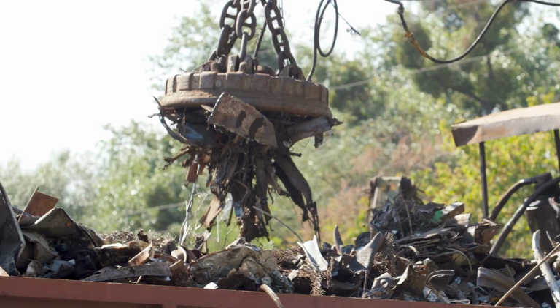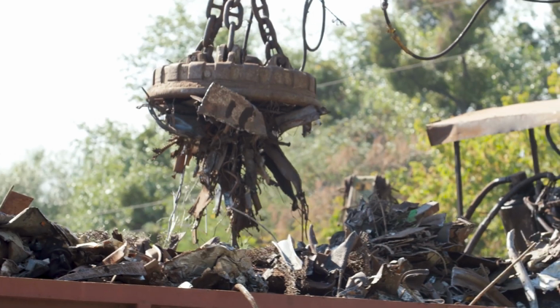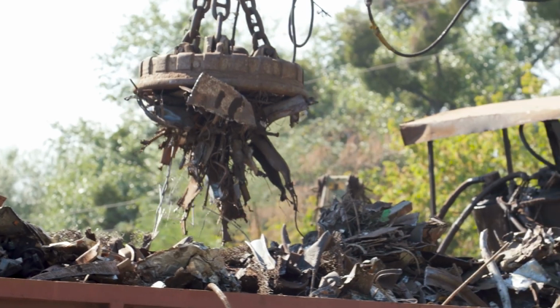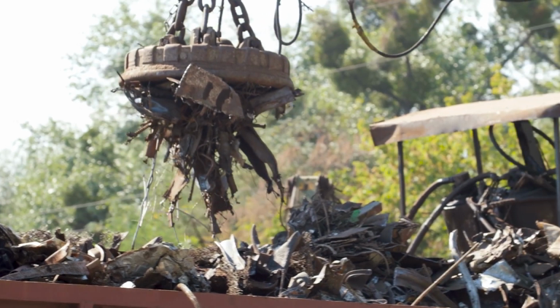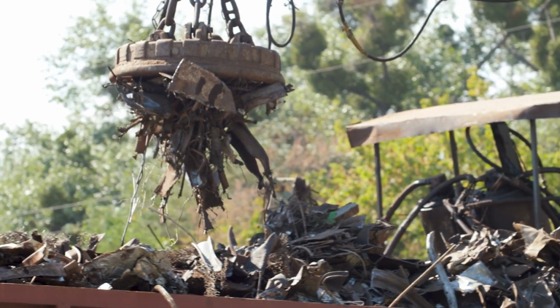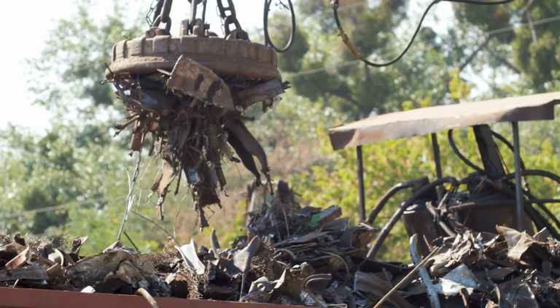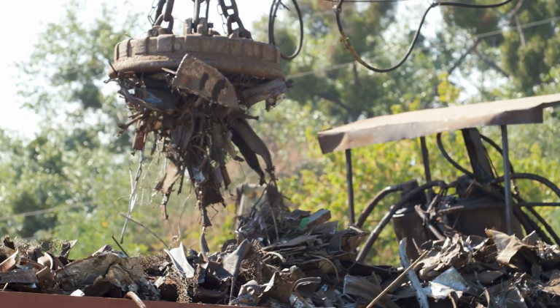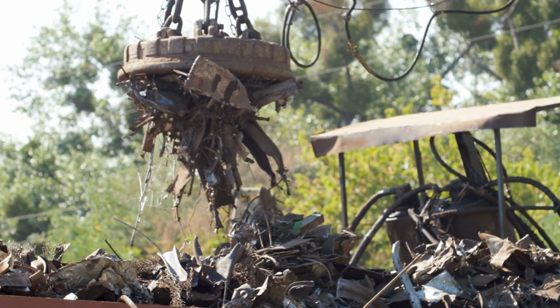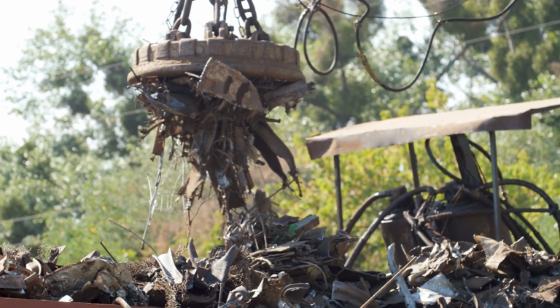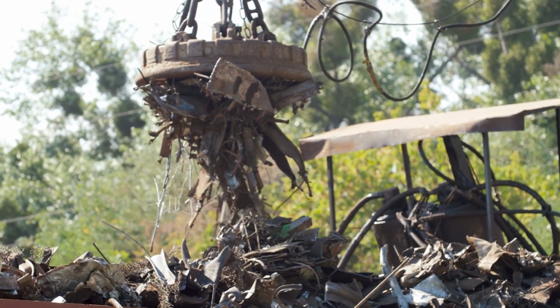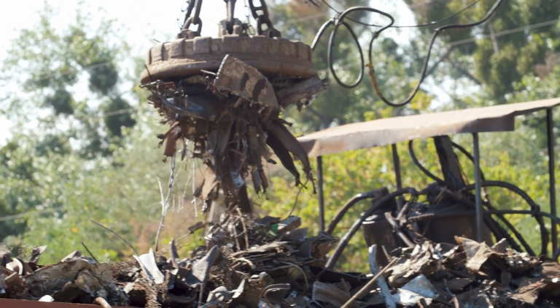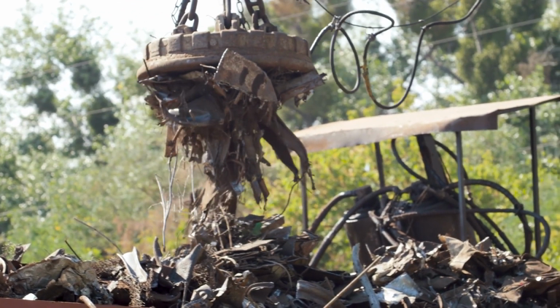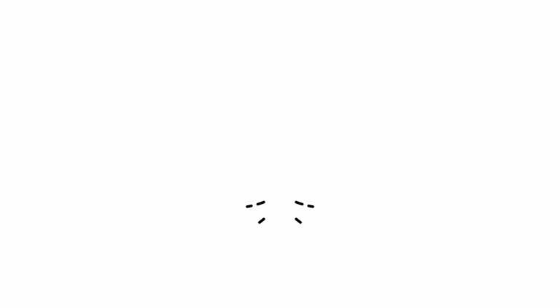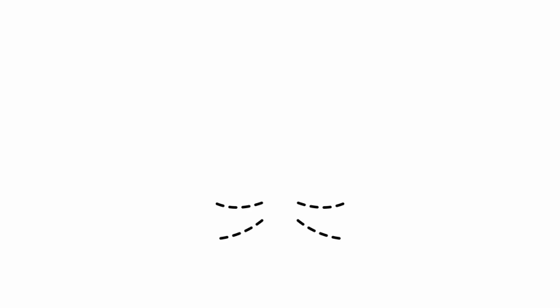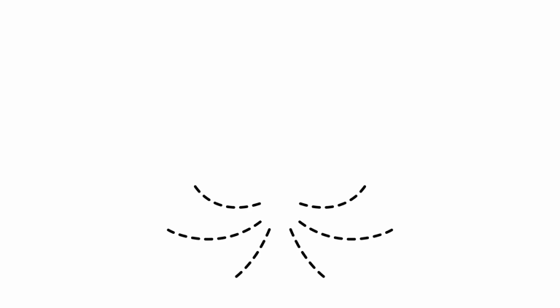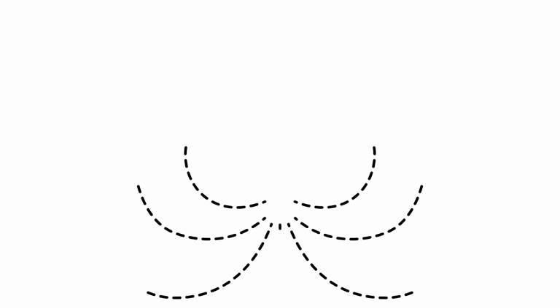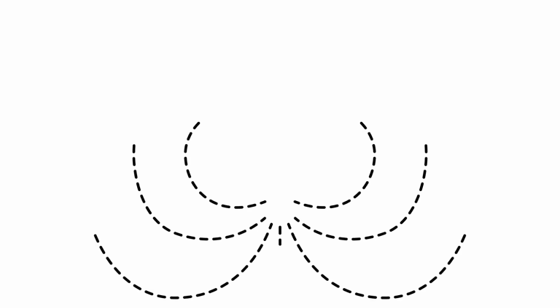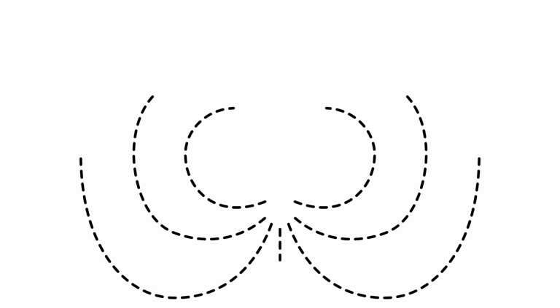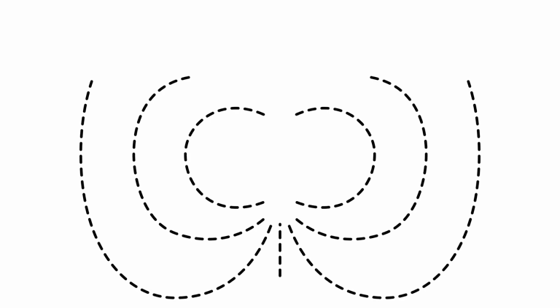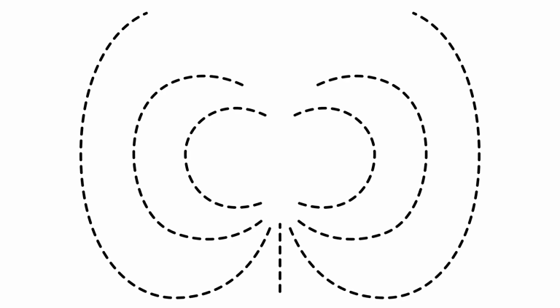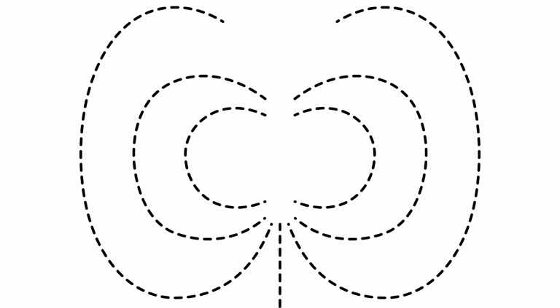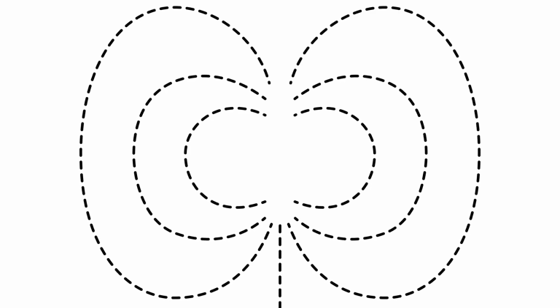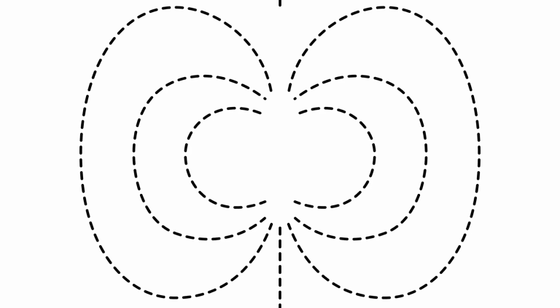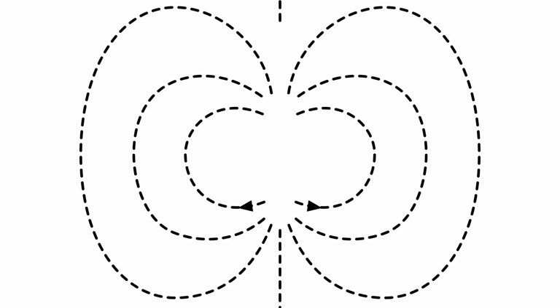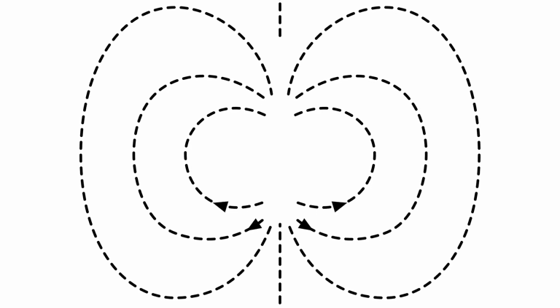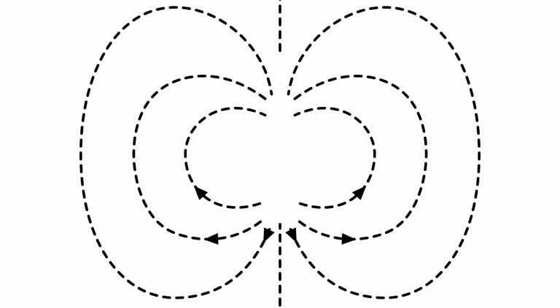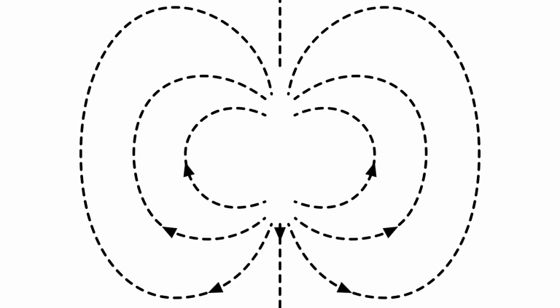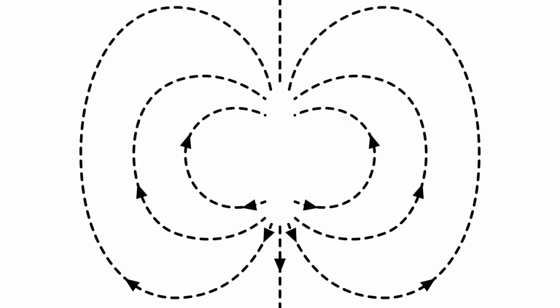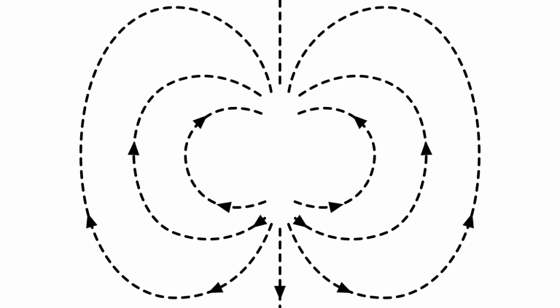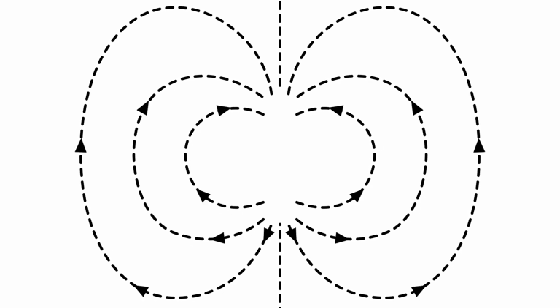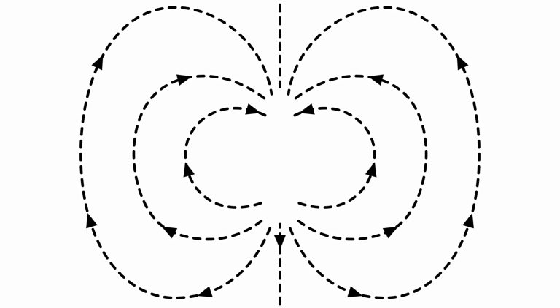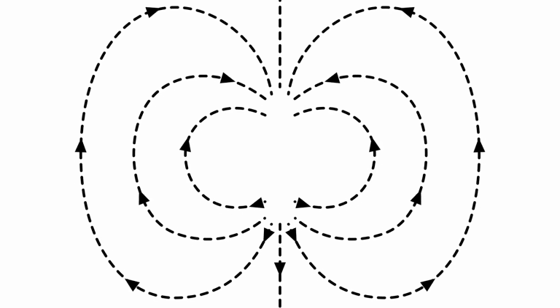These materials are known as ferromagnetic materials. Picture a bunch of tiny magnets all lined up inside a material — that's how you get a strong magnet.